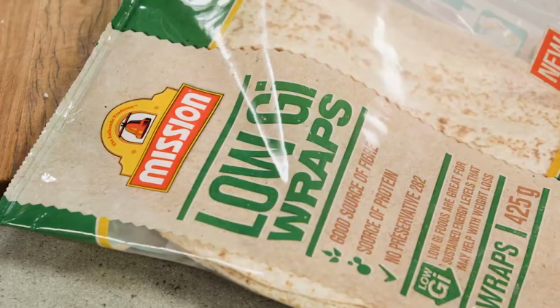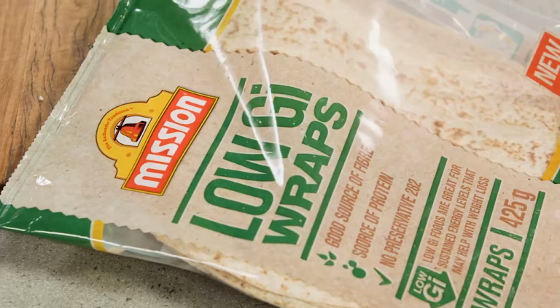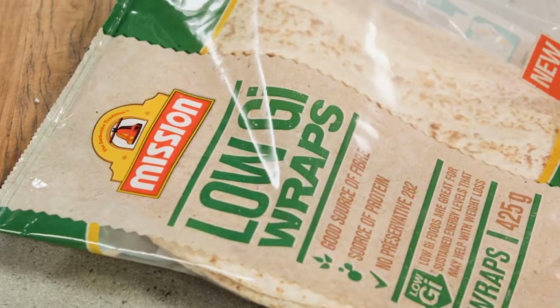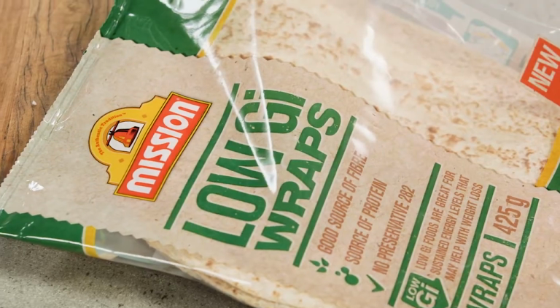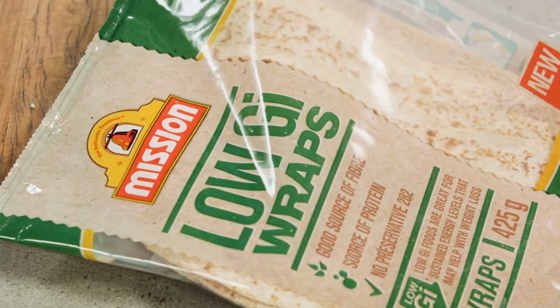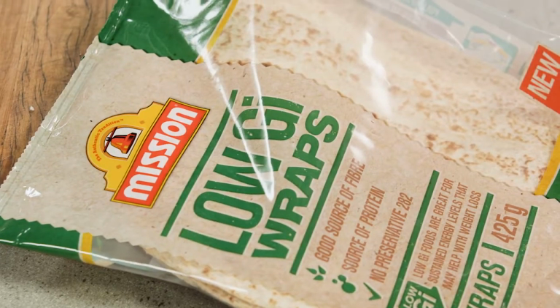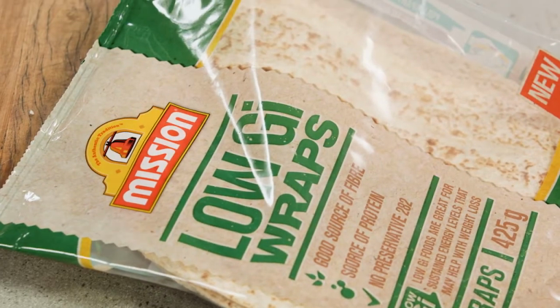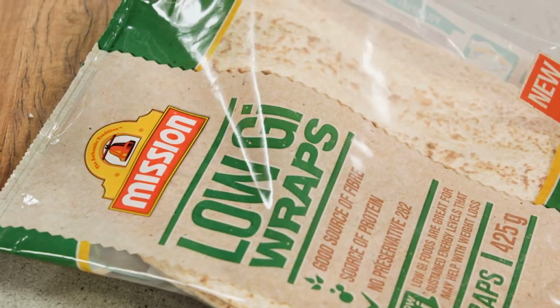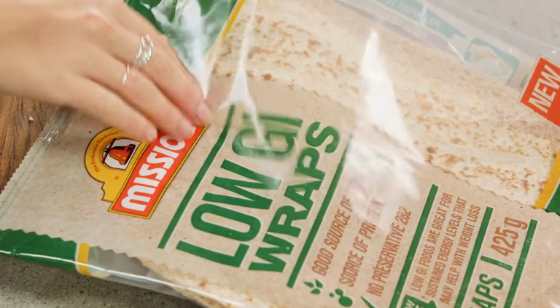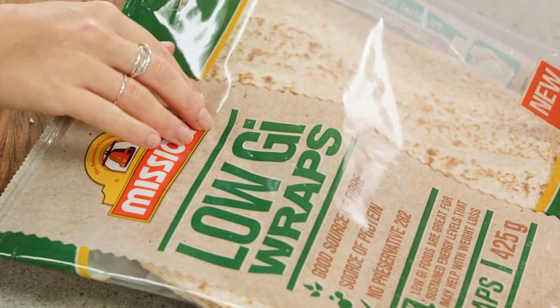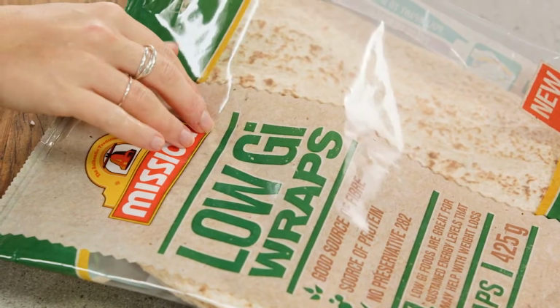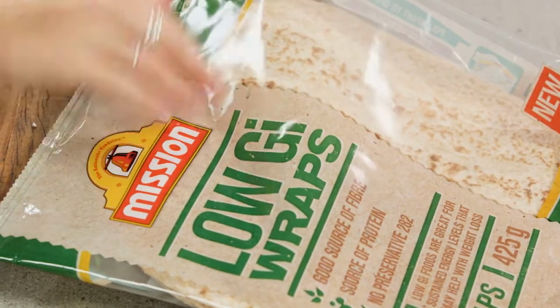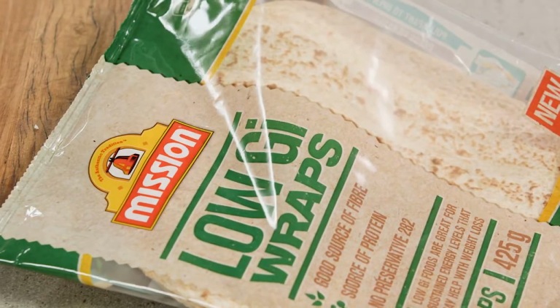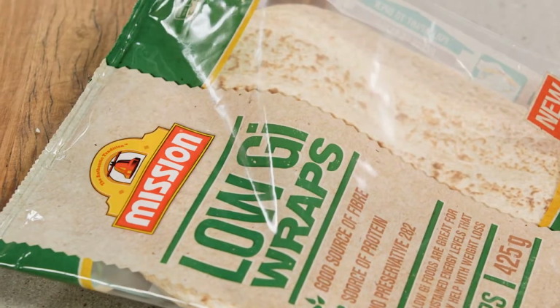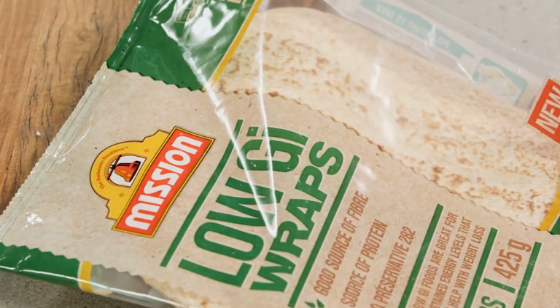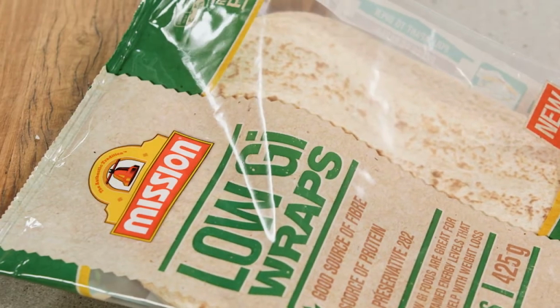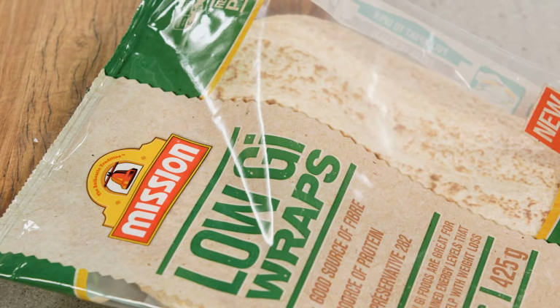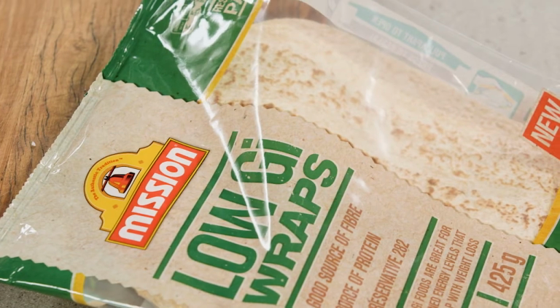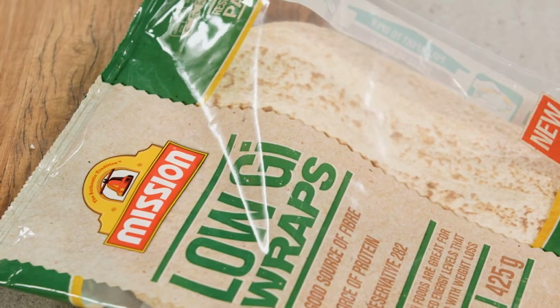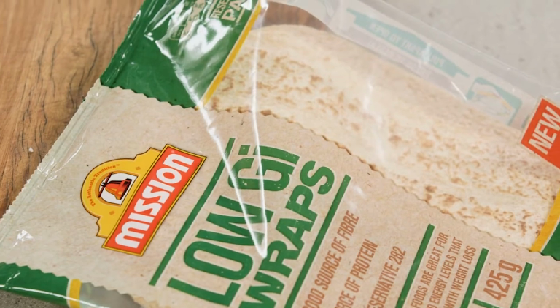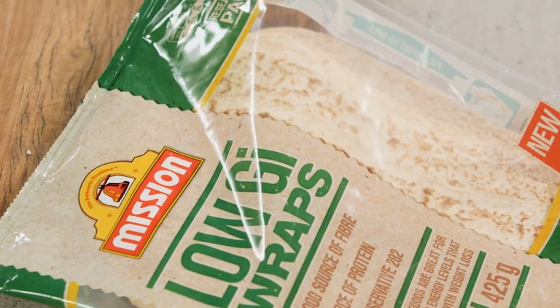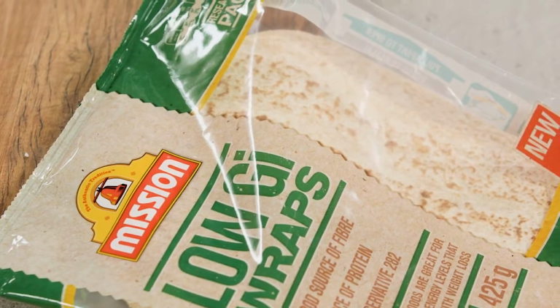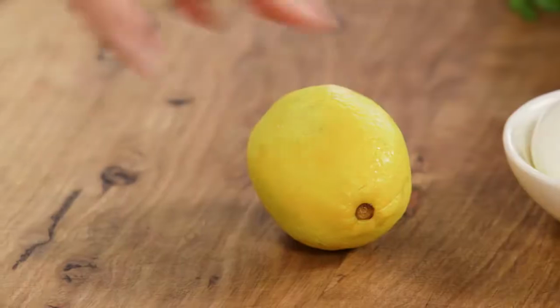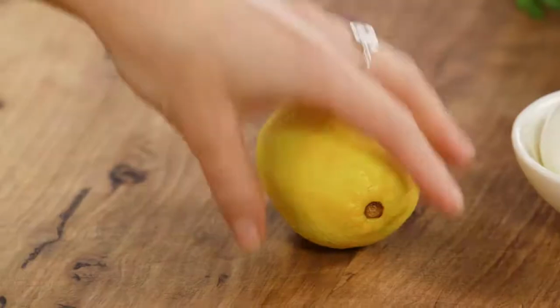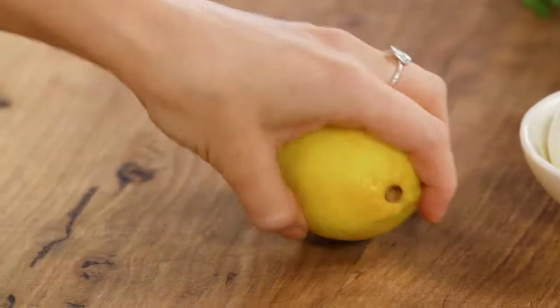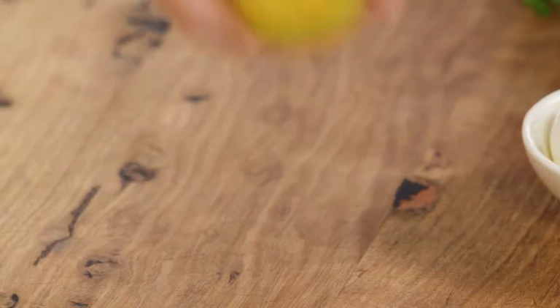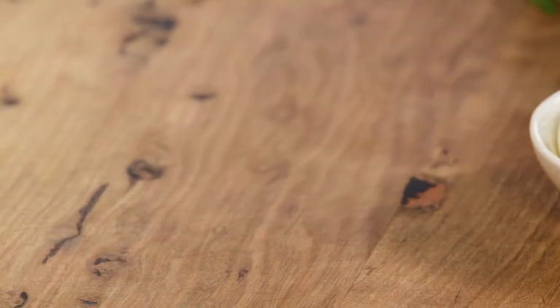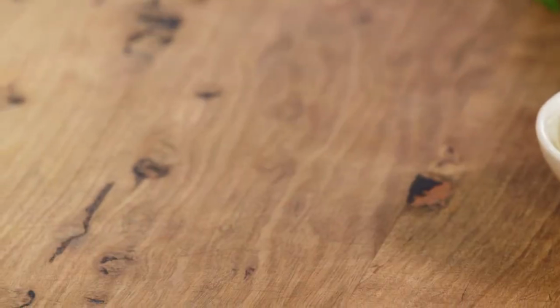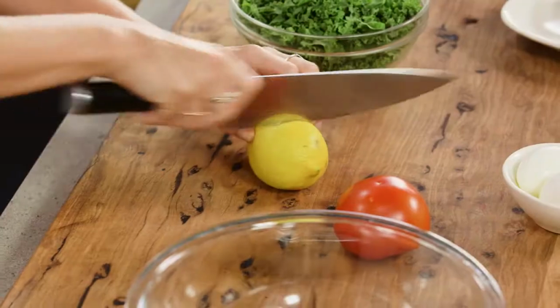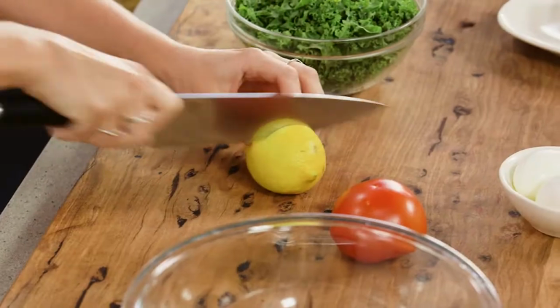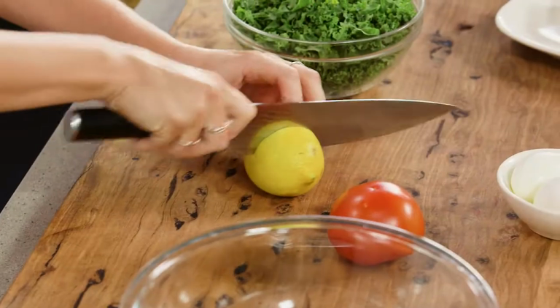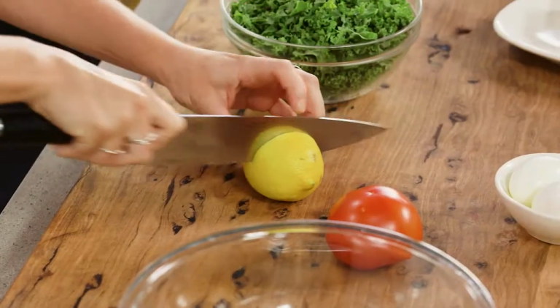I'm using these wraps which are low in GI and a good source of fiber. First I want to make a dressing.